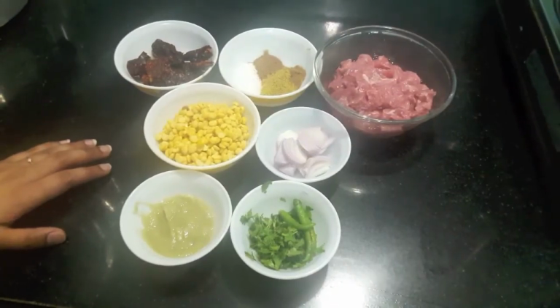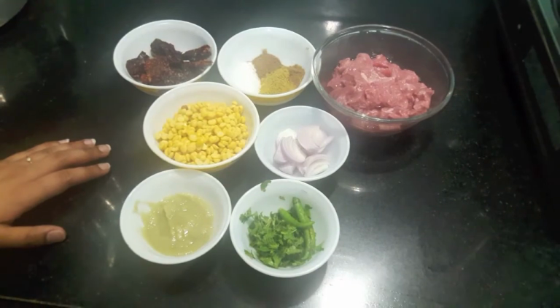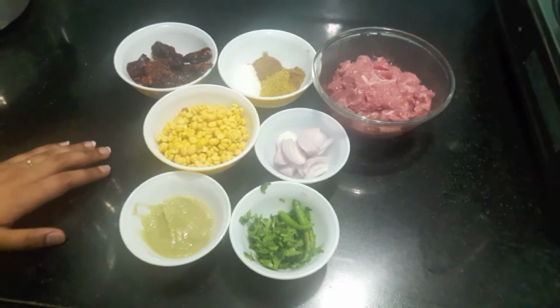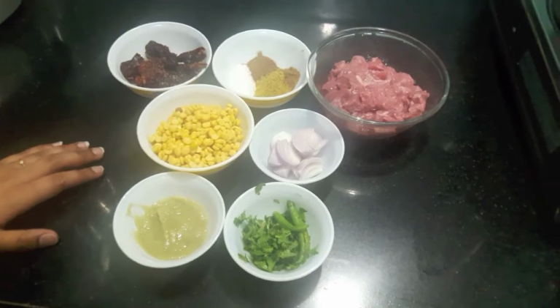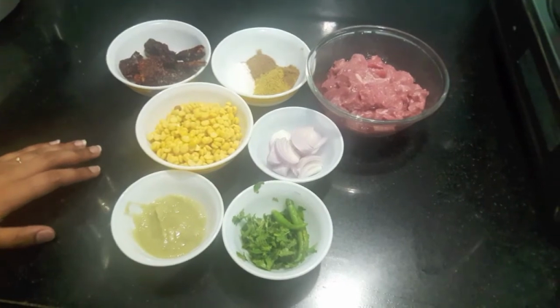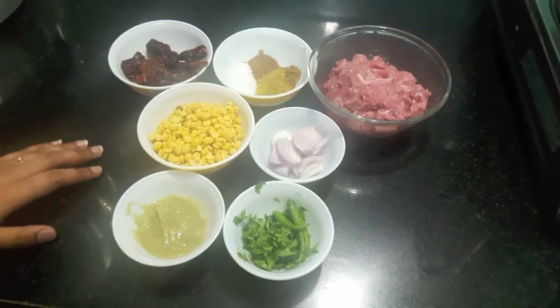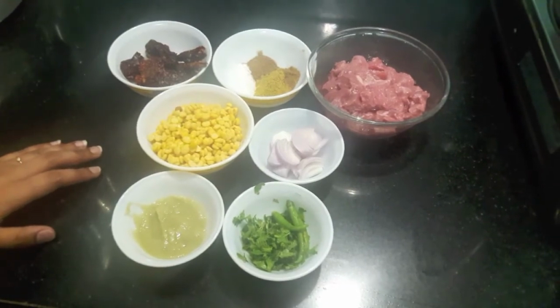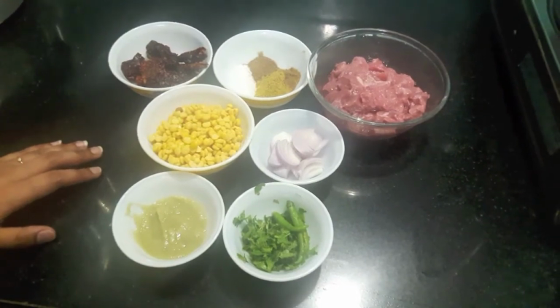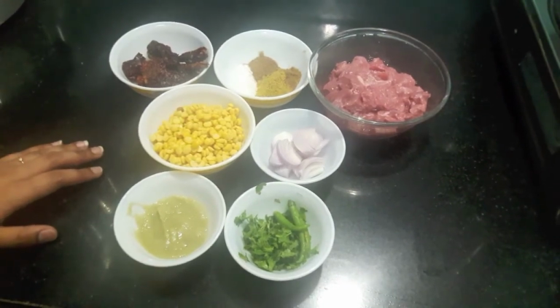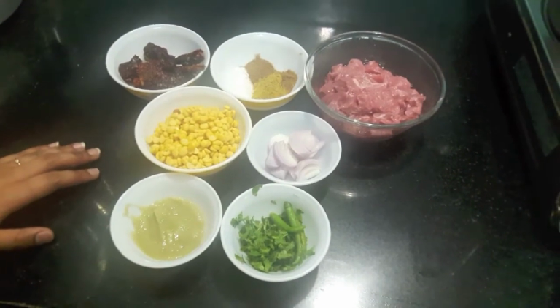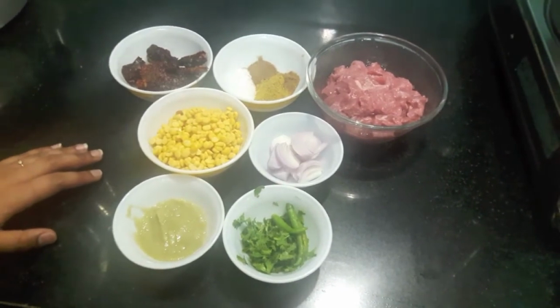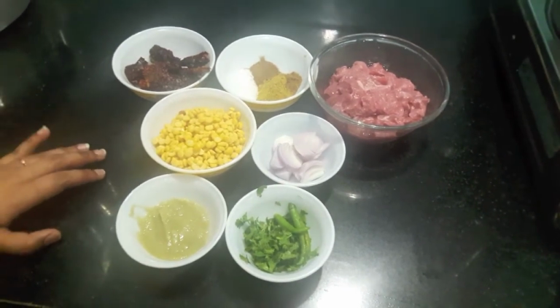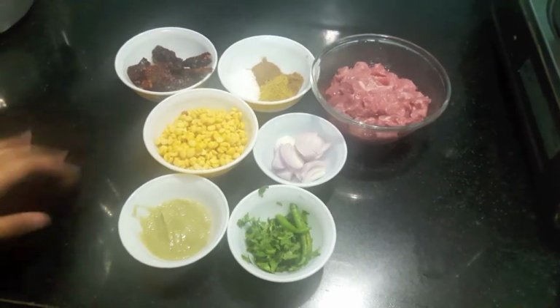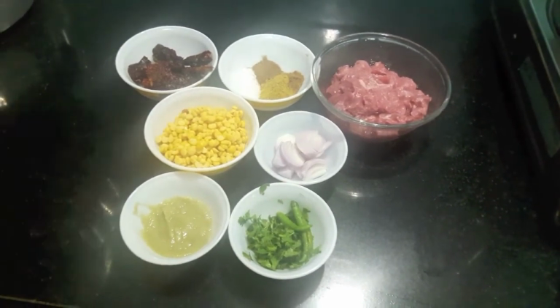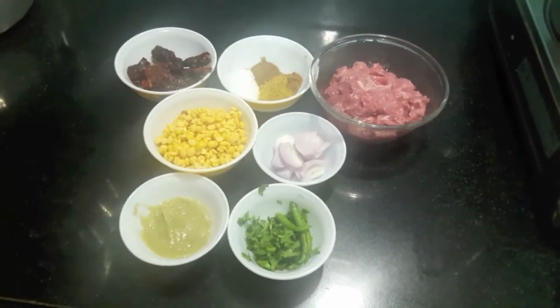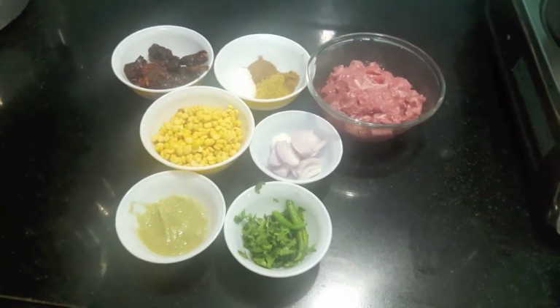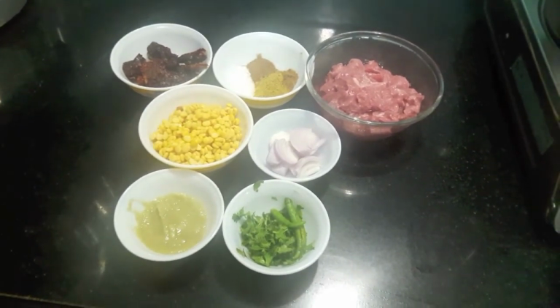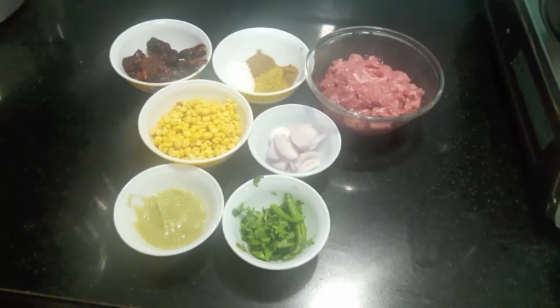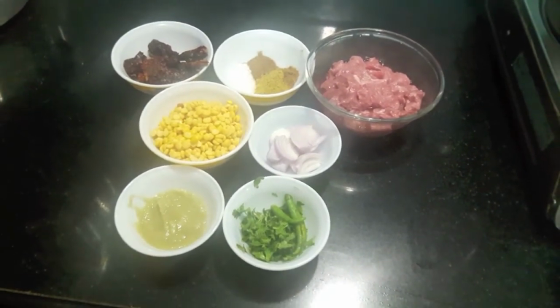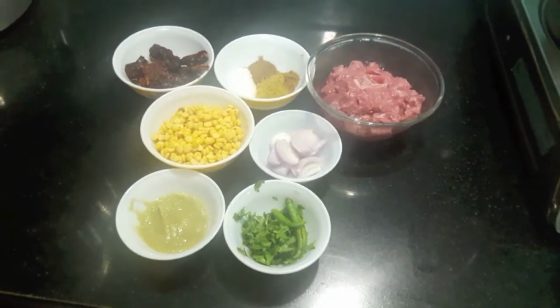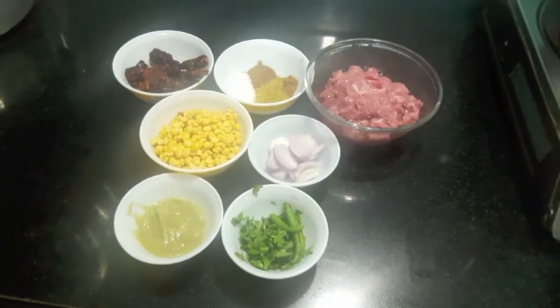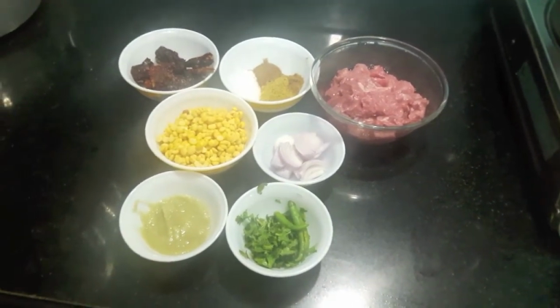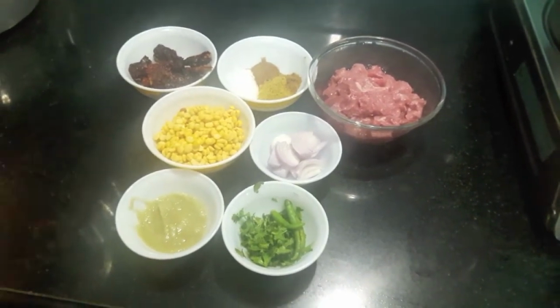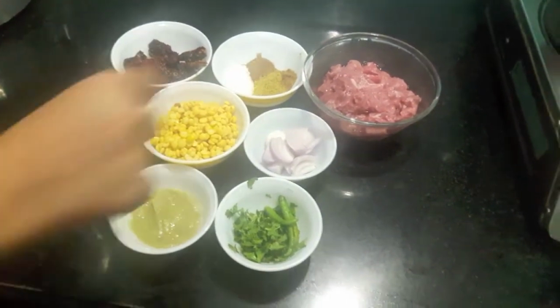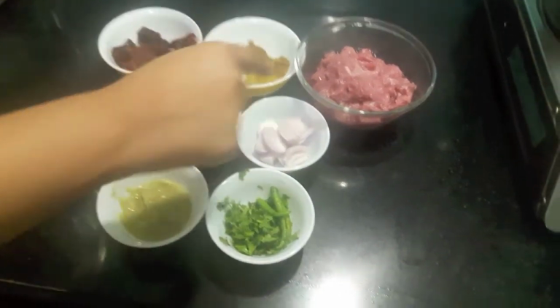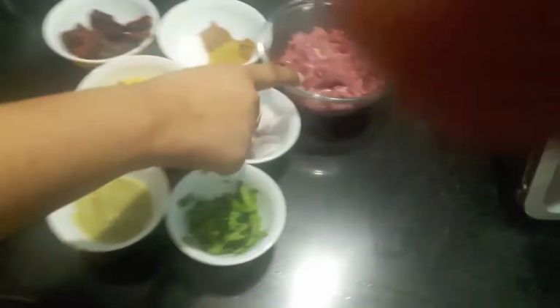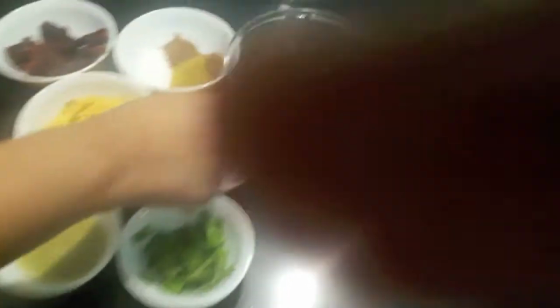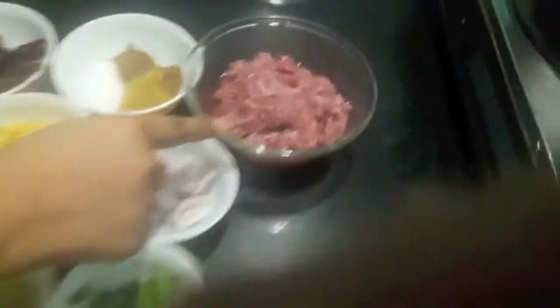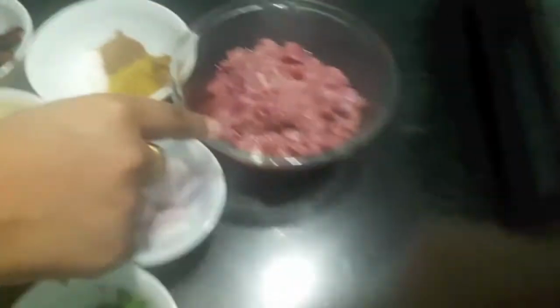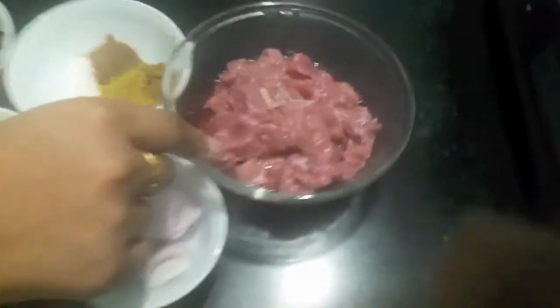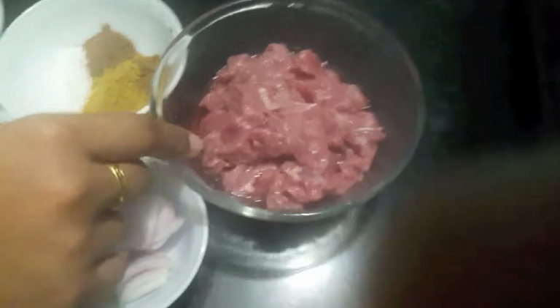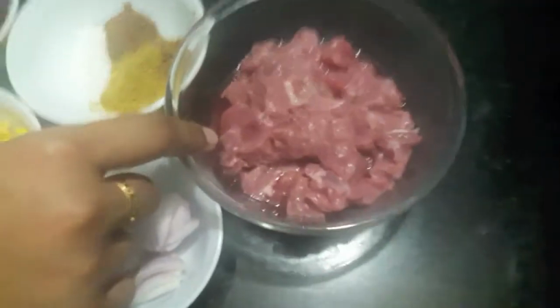Hello and welcome to my channel, She Passed Kitchen. Today I'm going to show you how to make mutton shammy kebab.